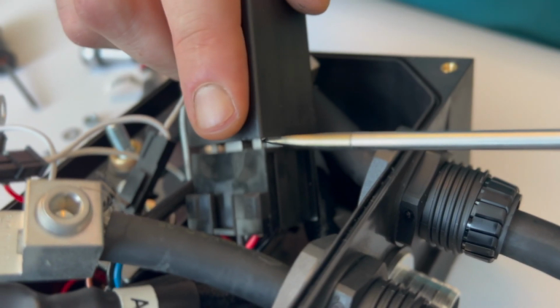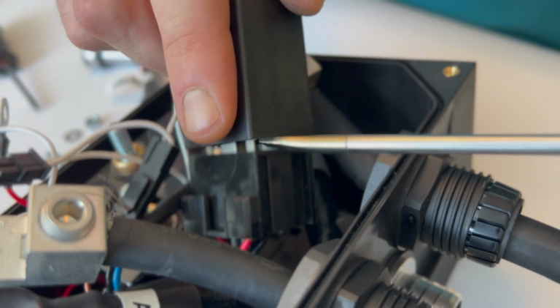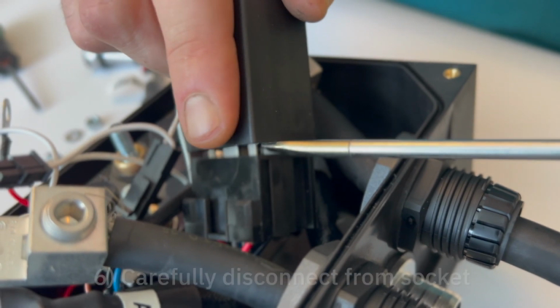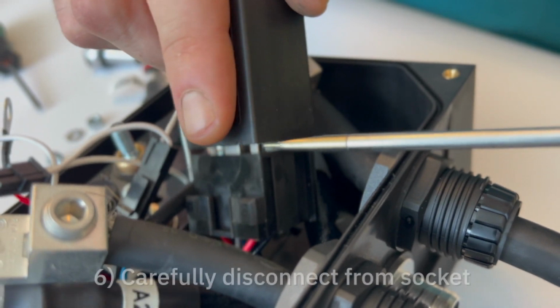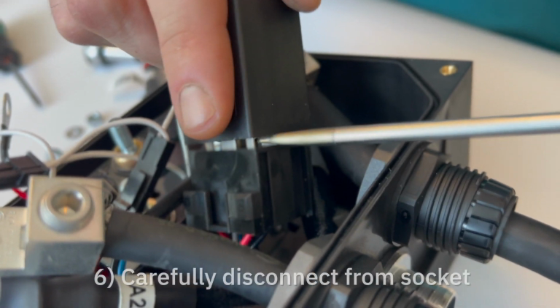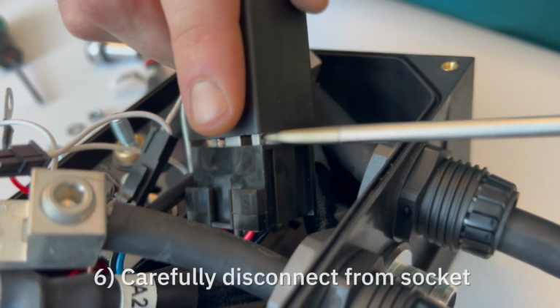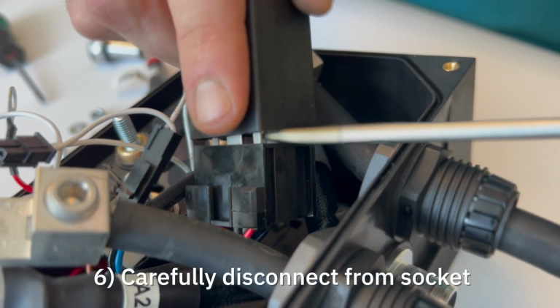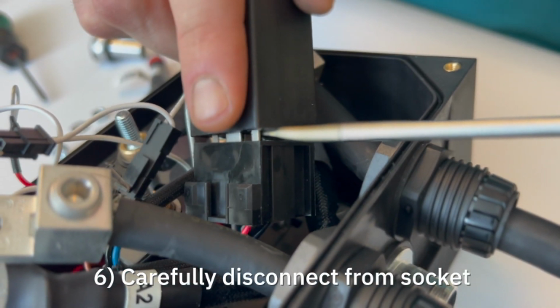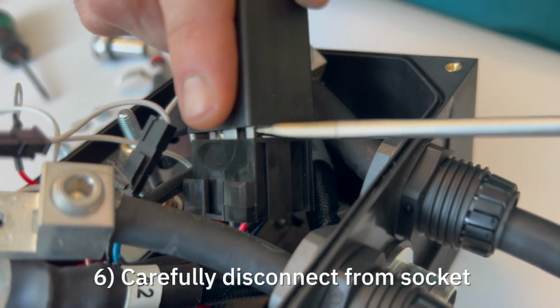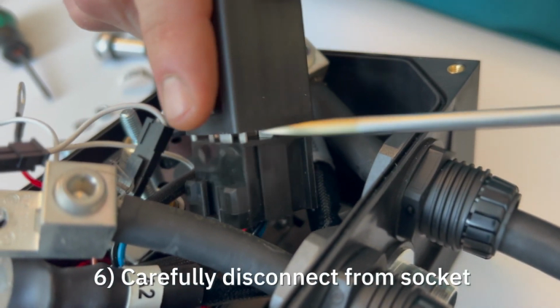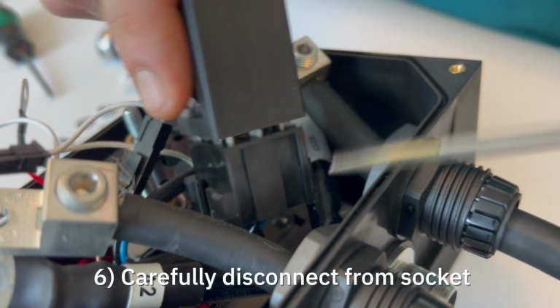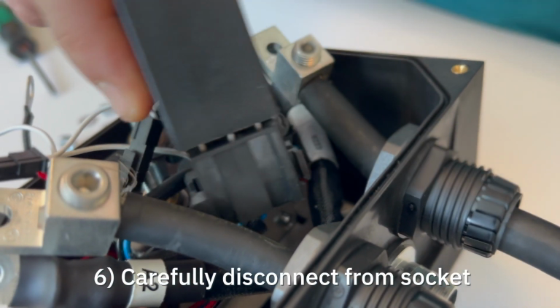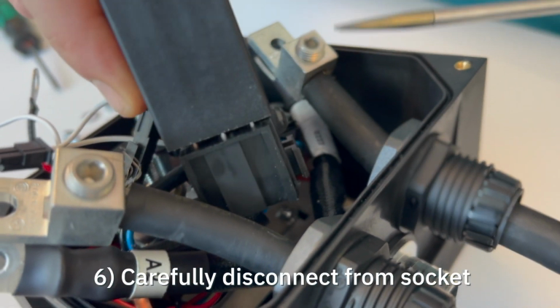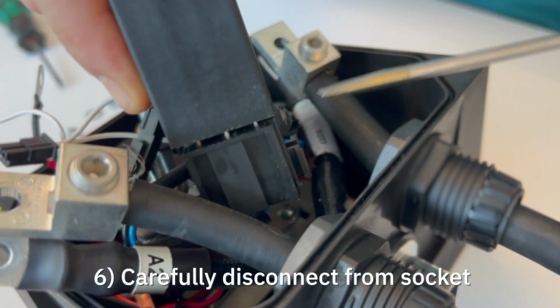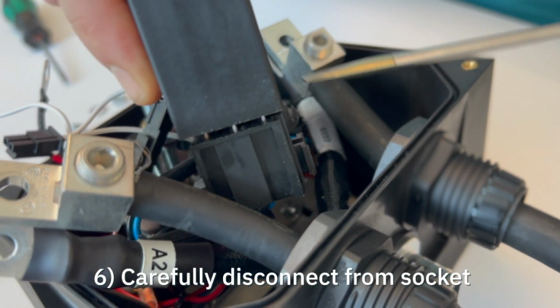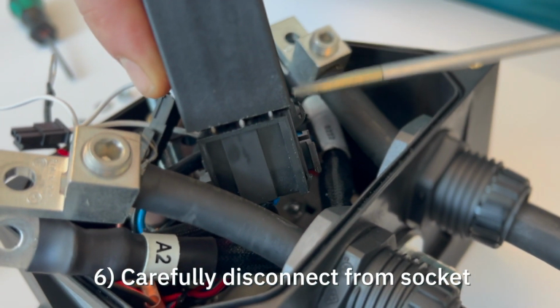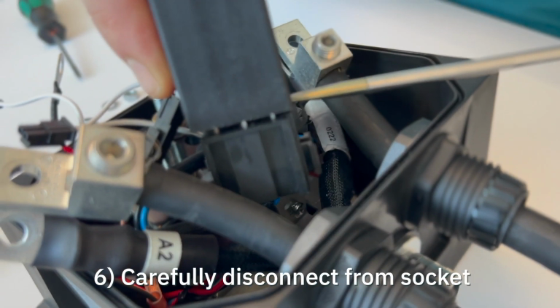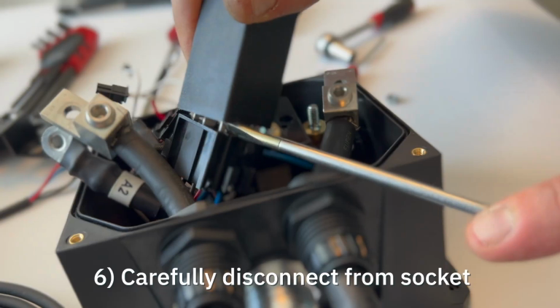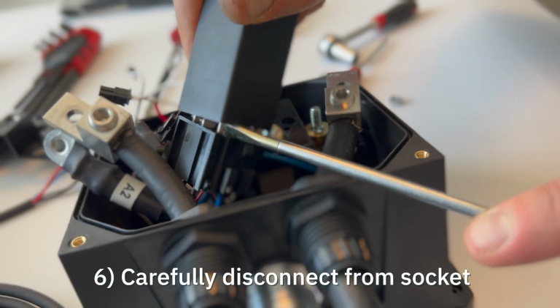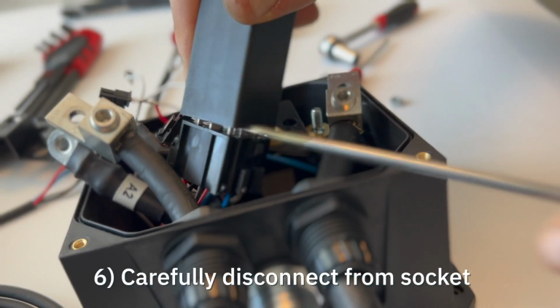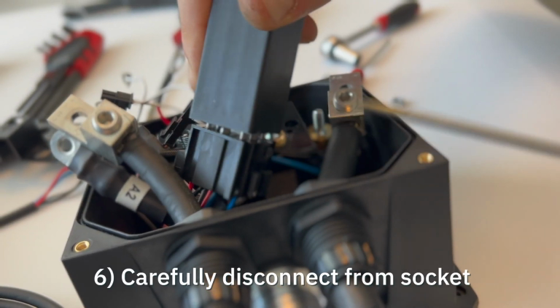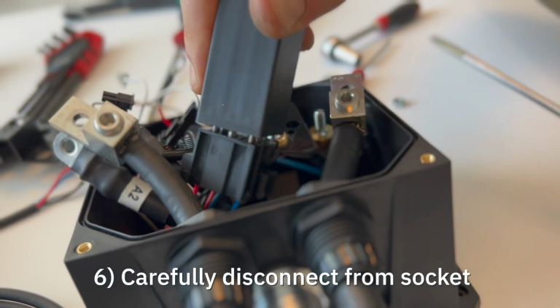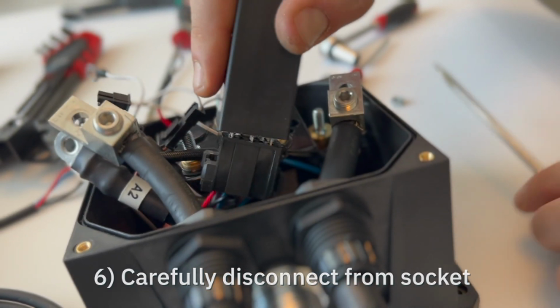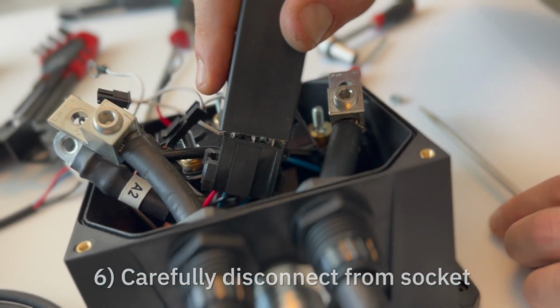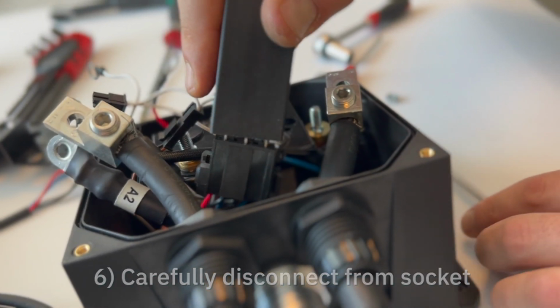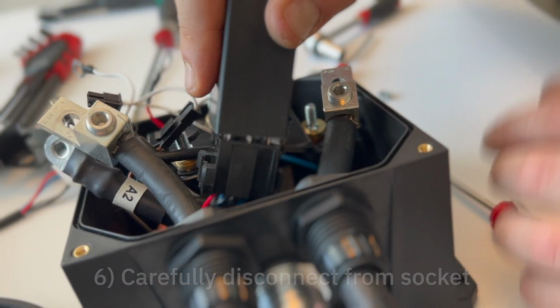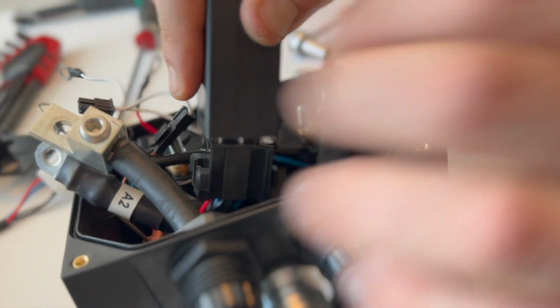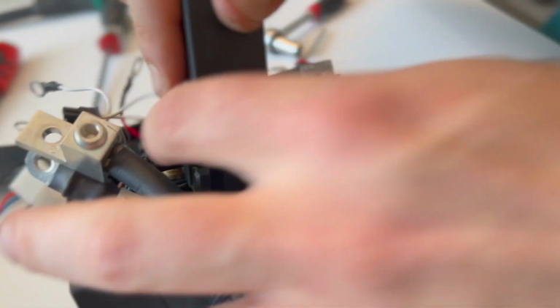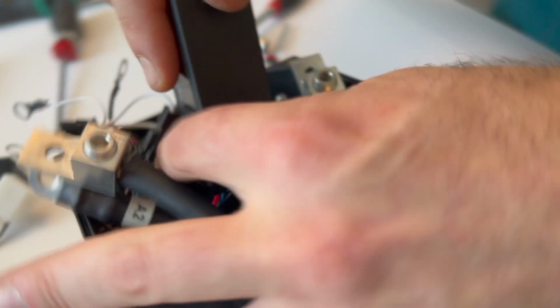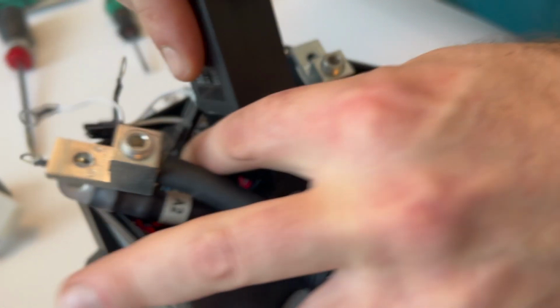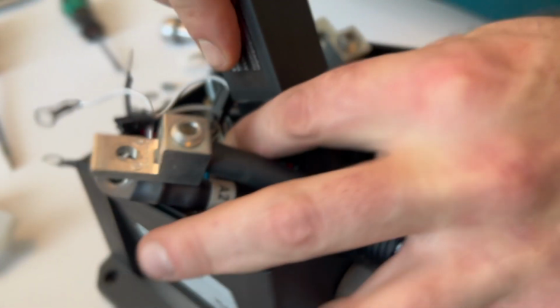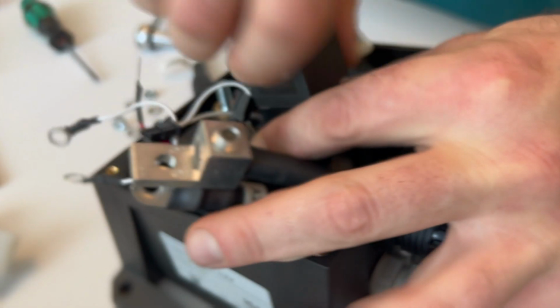If needed, carefully use a screwdriver to disconnect the interface from the socket.